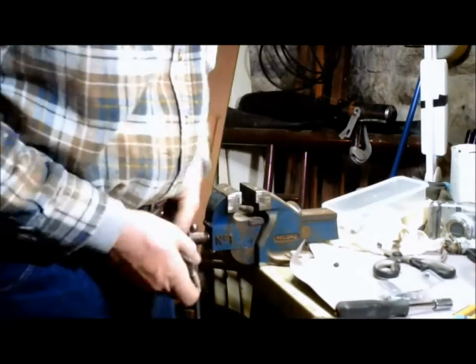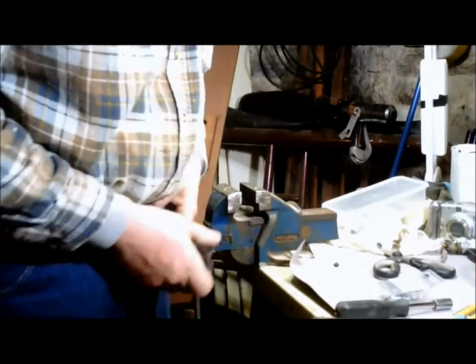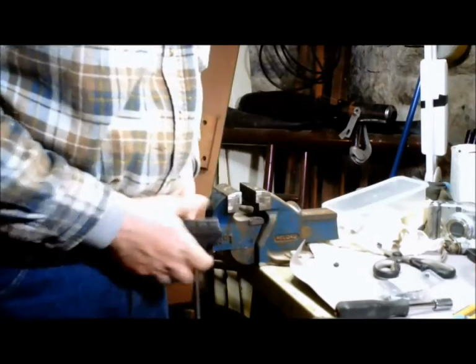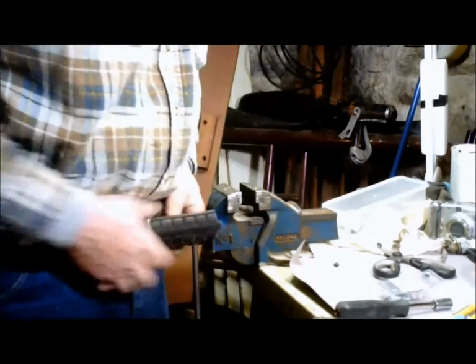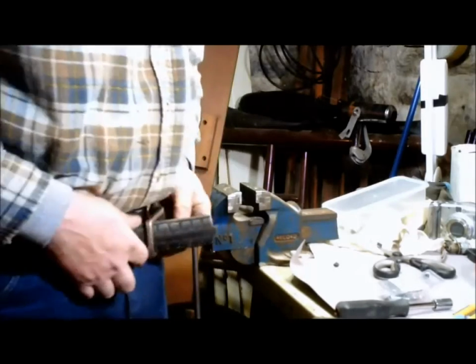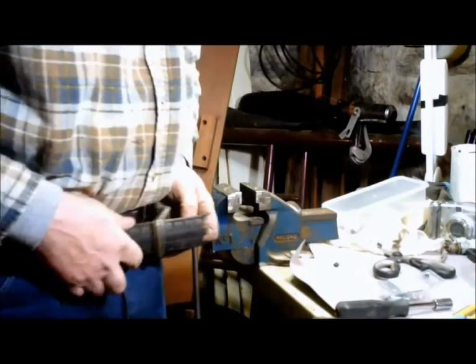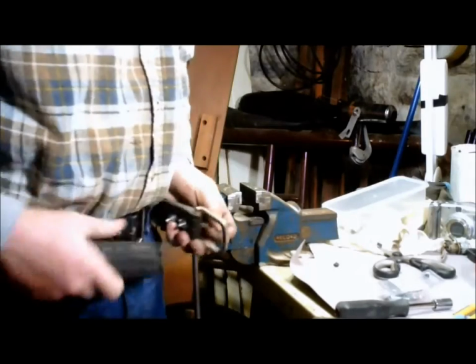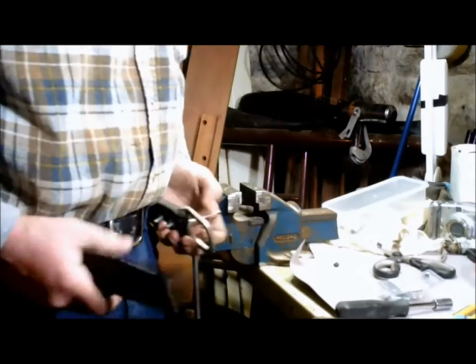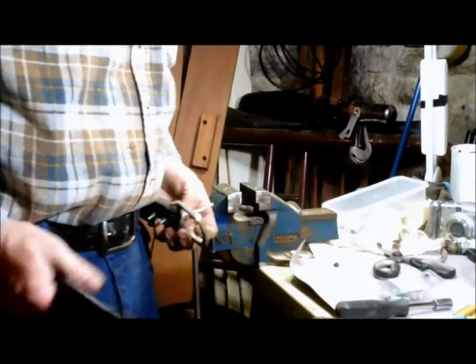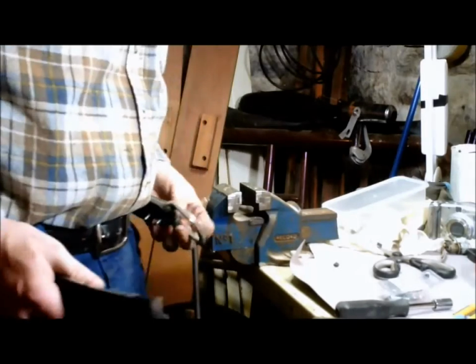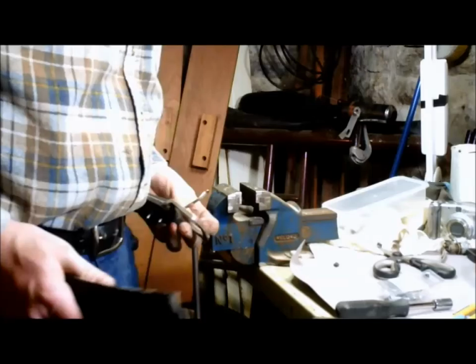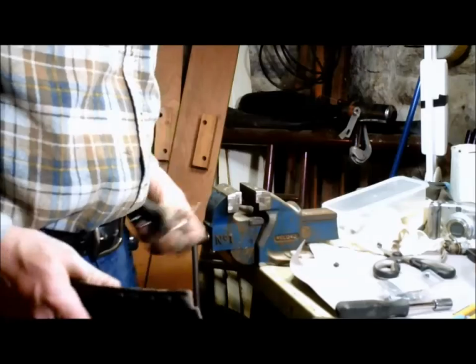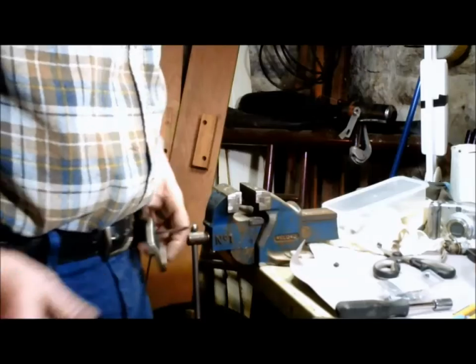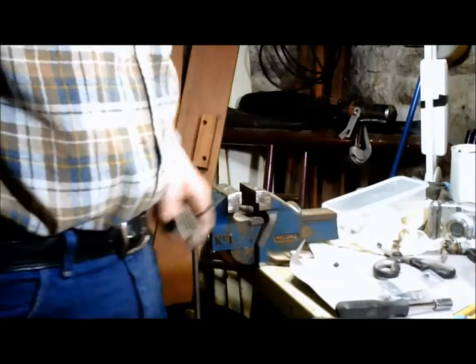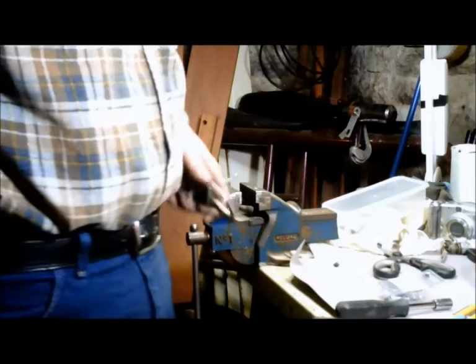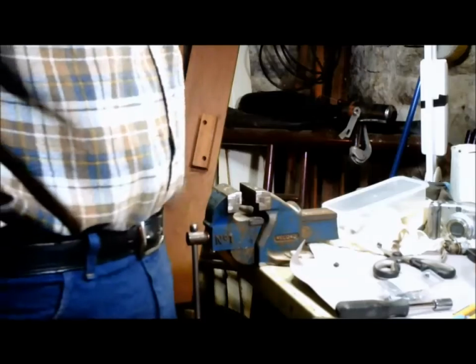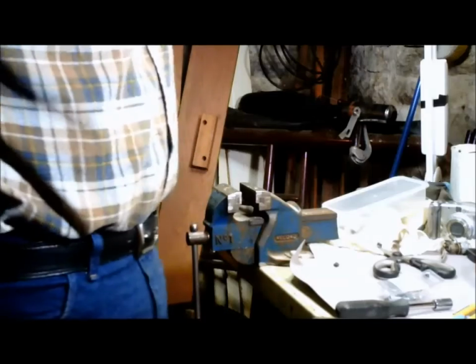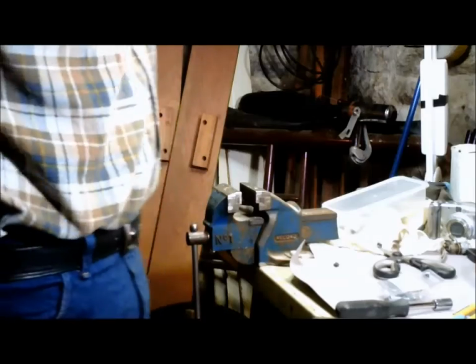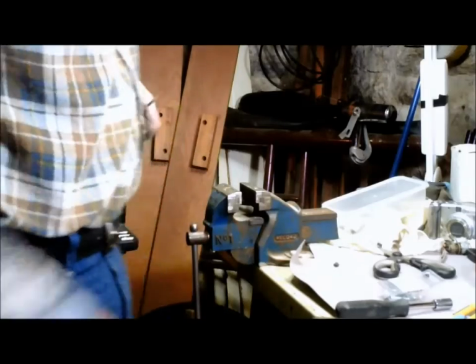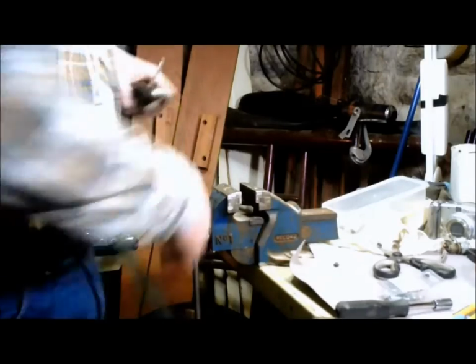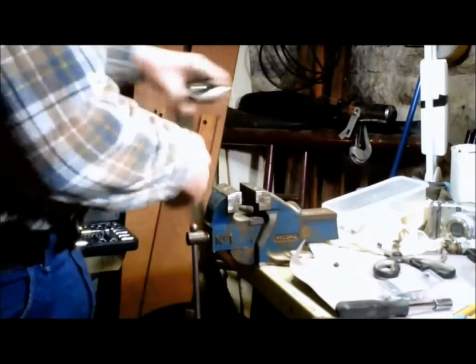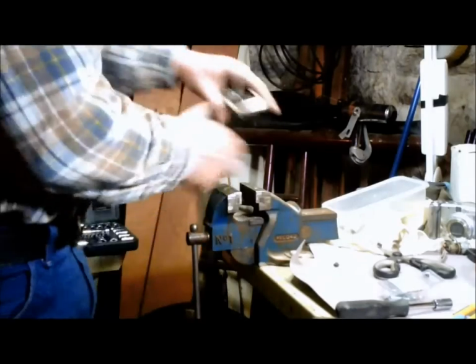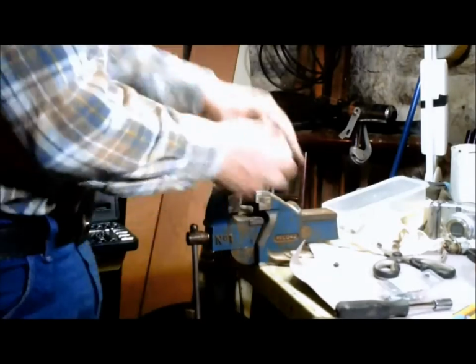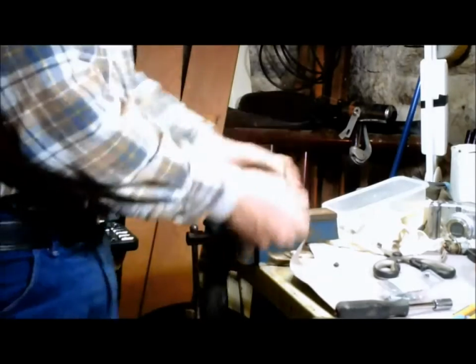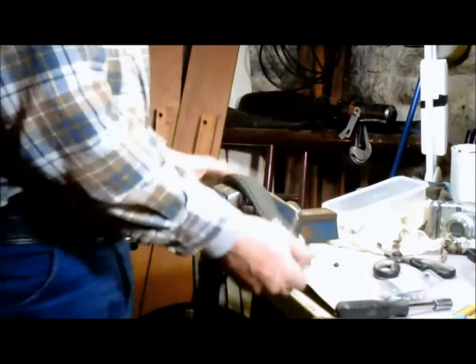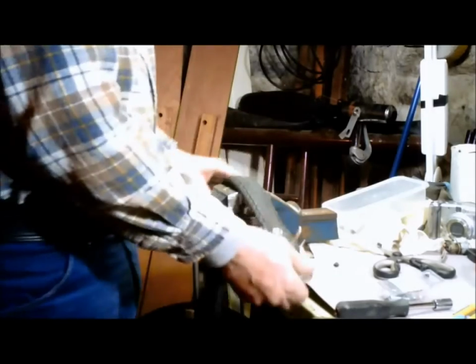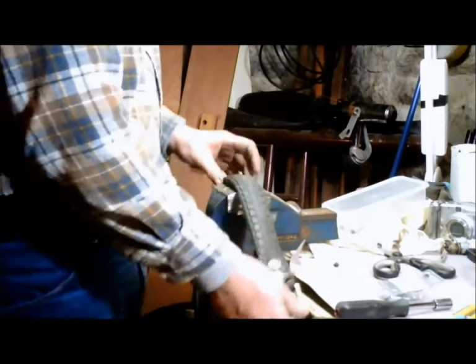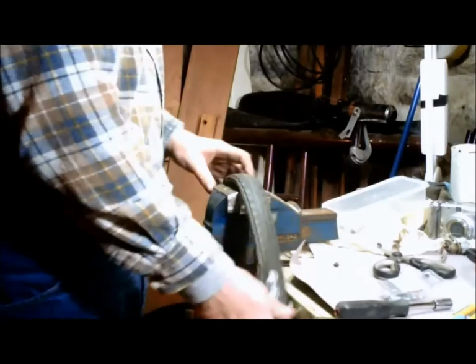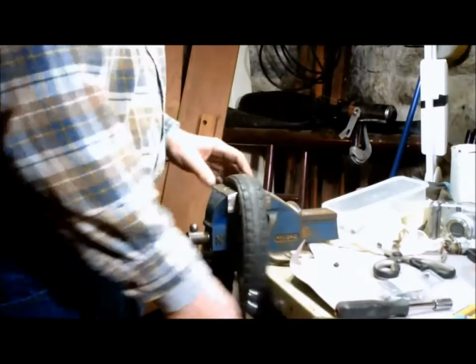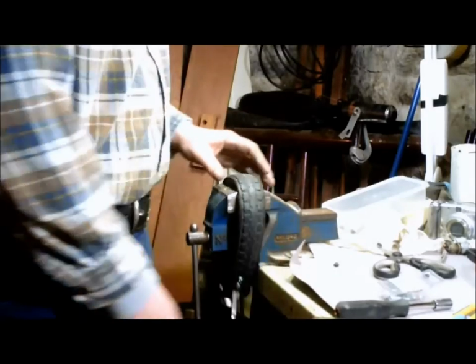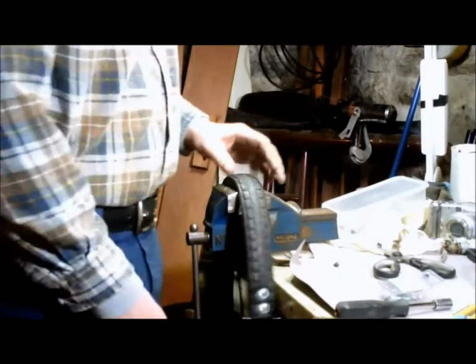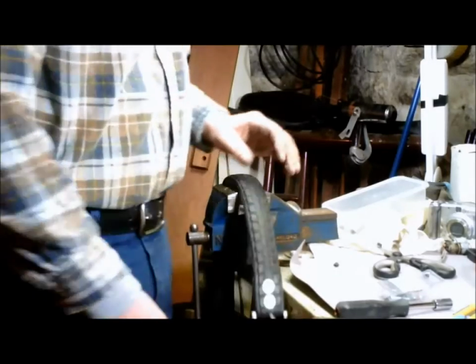We'll end up with a nice fancy dandy belt that we can wear to rallies and stuff. It'll look real cool and everyone will say, 'Where'd you get the belt?' Or not.